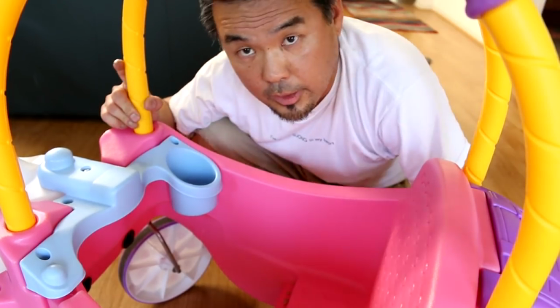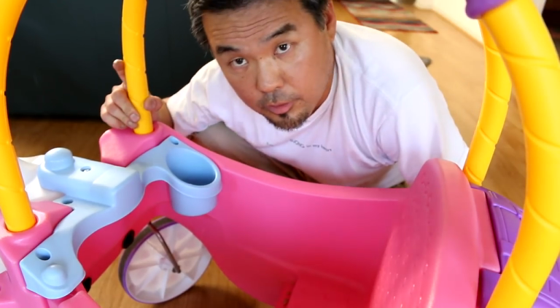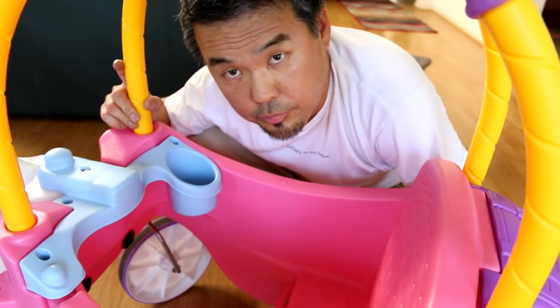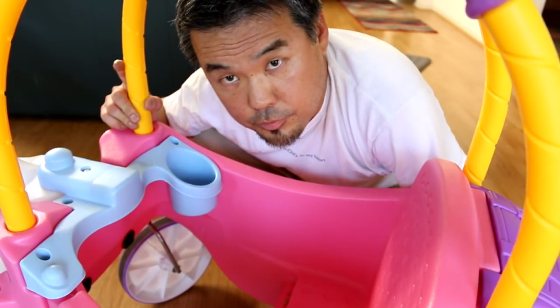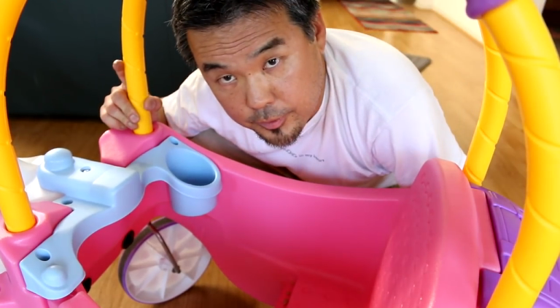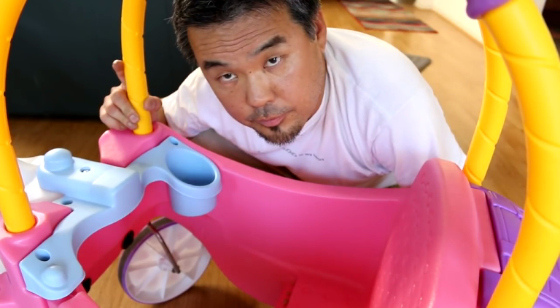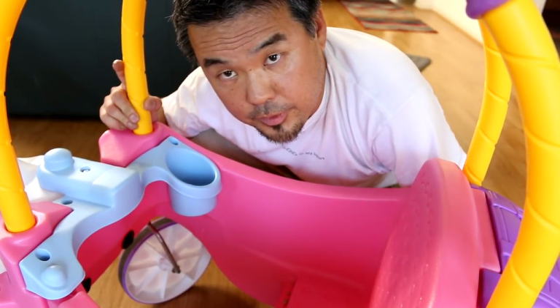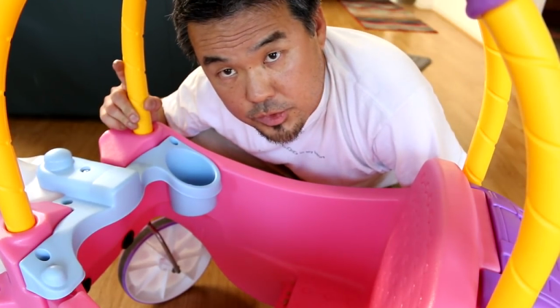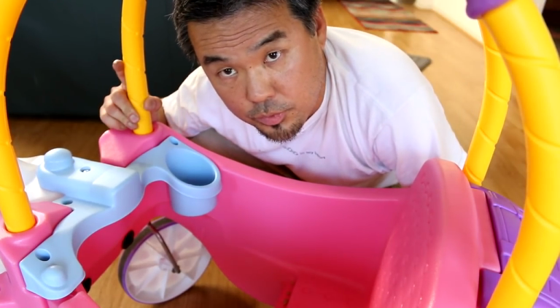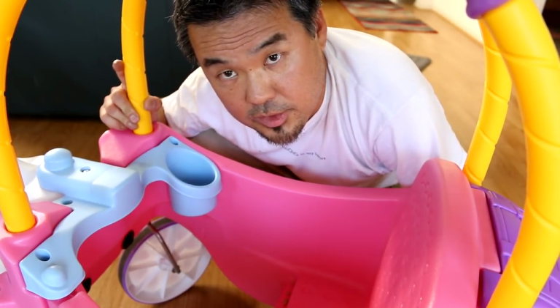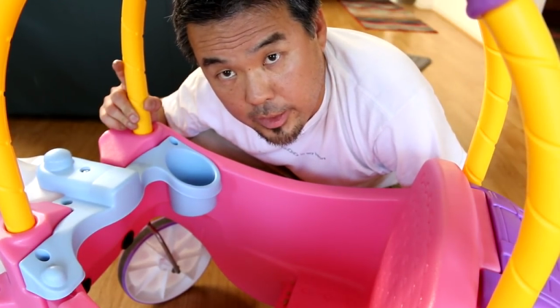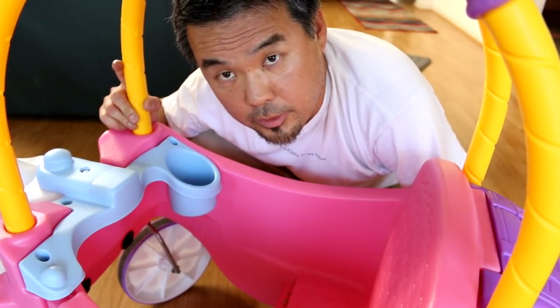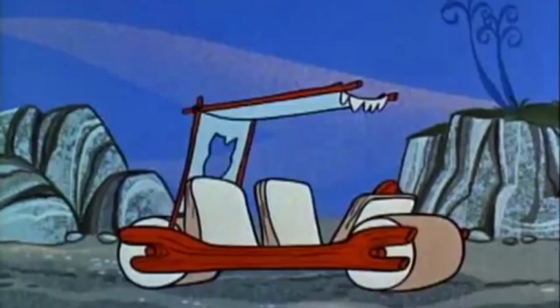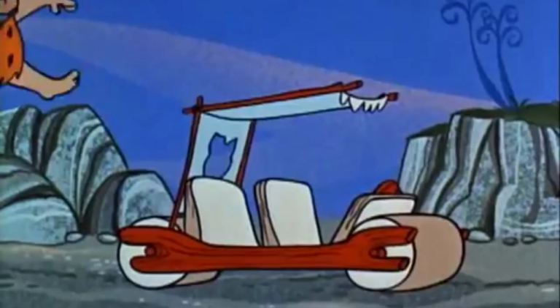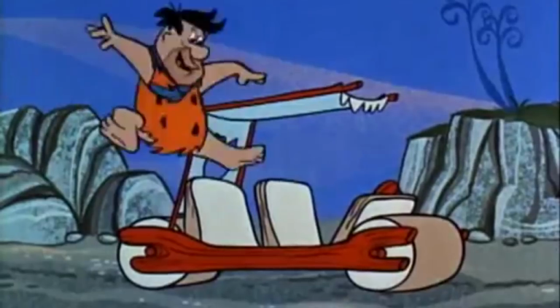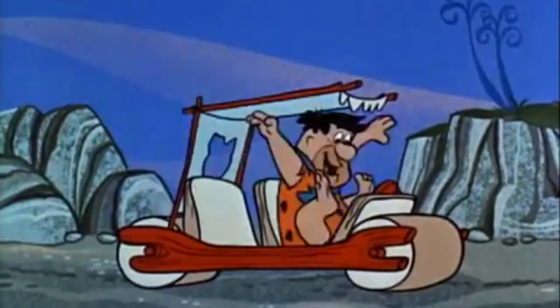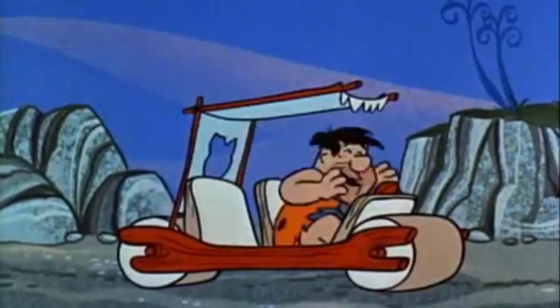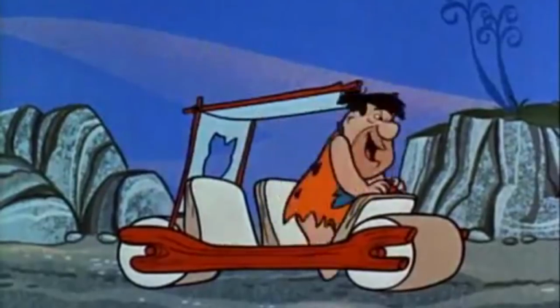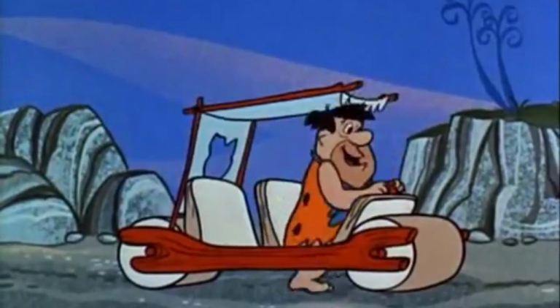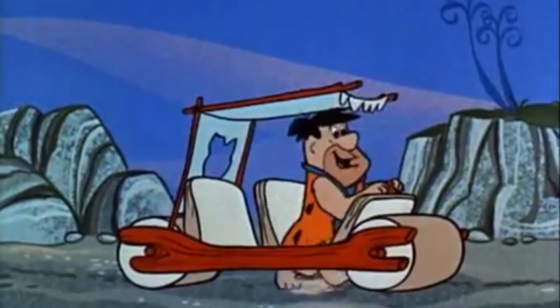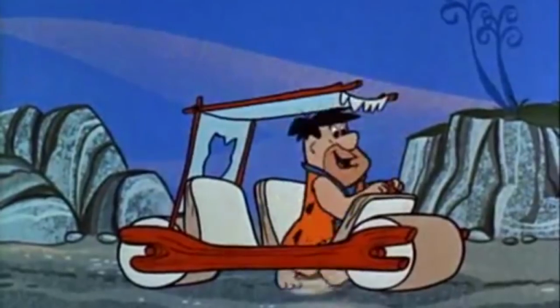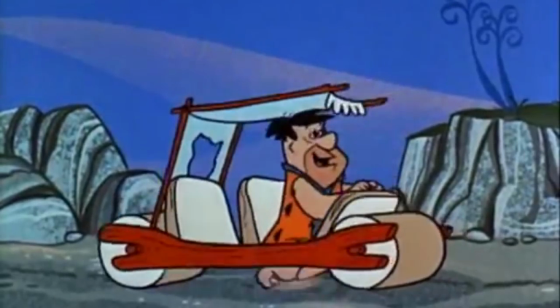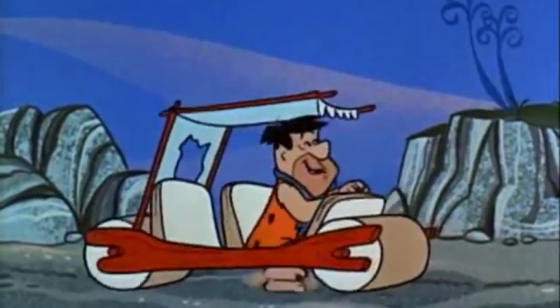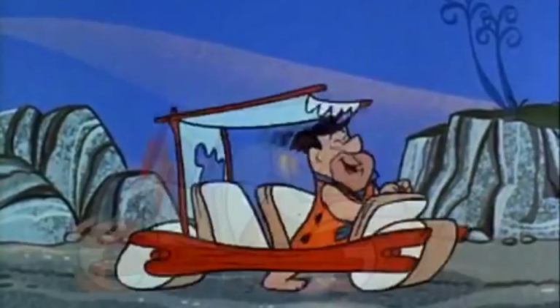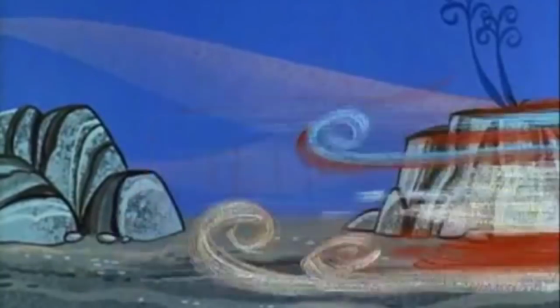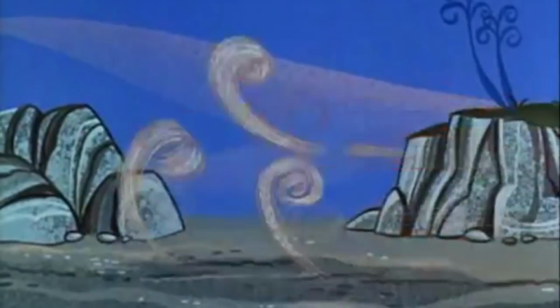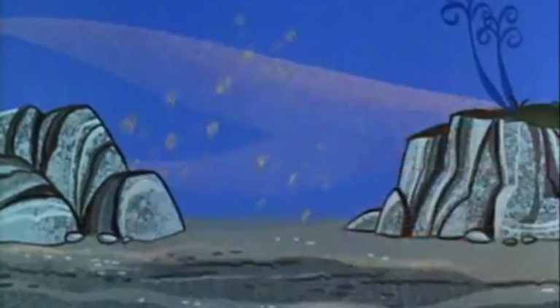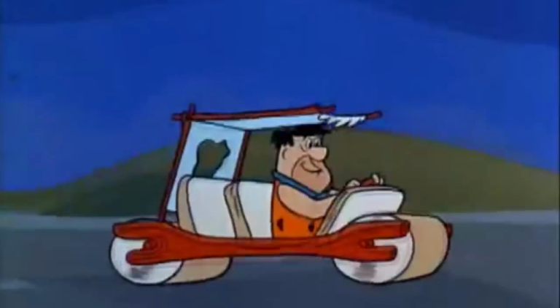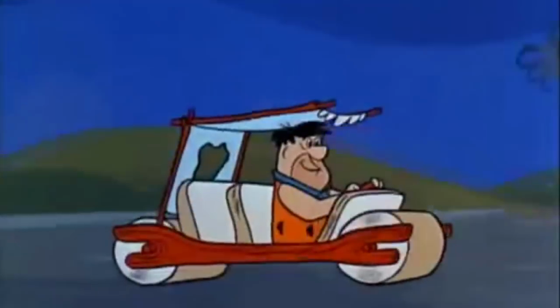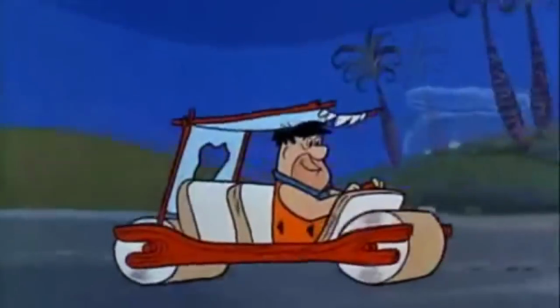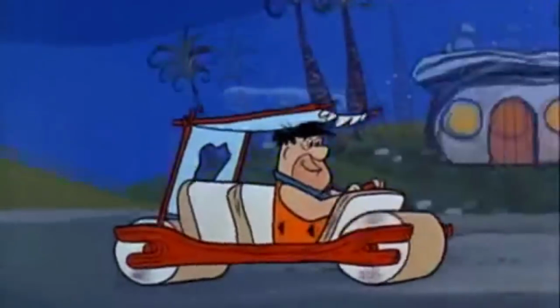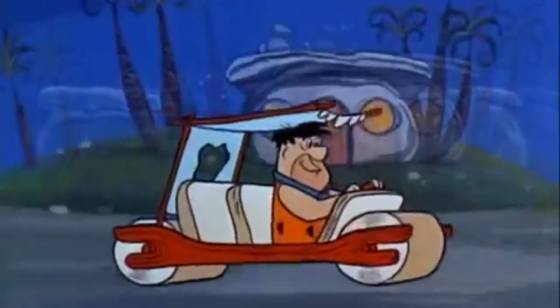Like a Fred Flintstones style — meet the Flintstones, they're a modern Stone Age family.